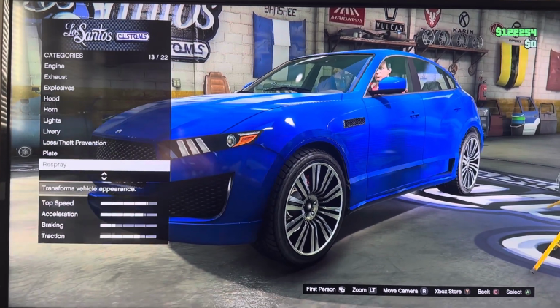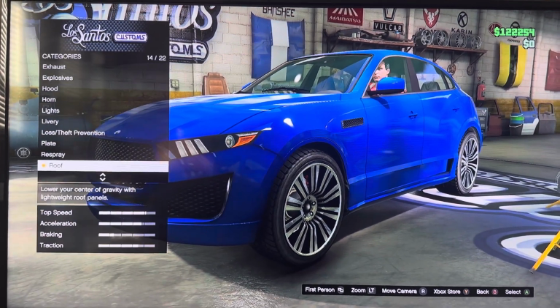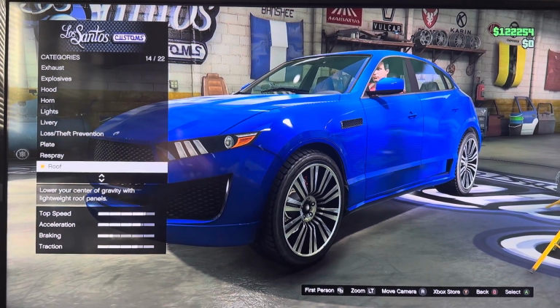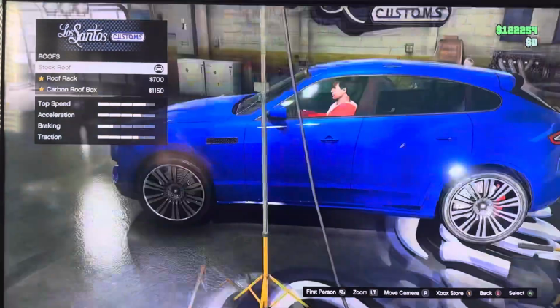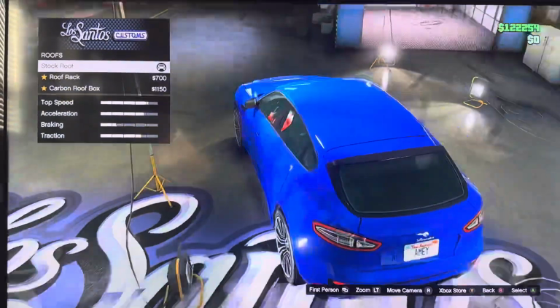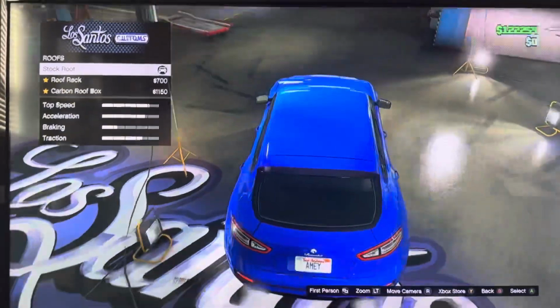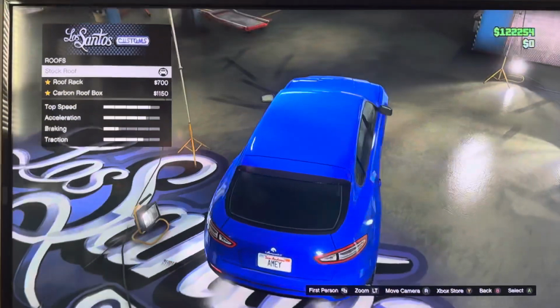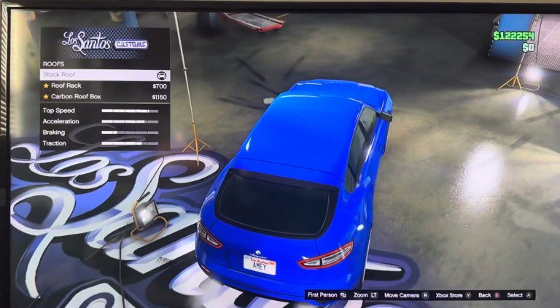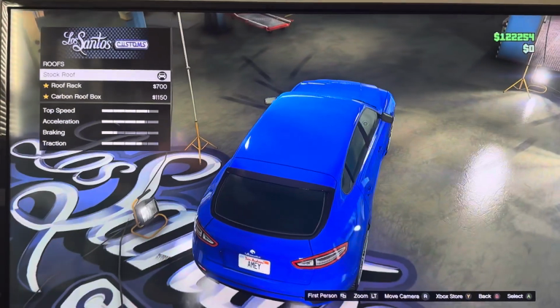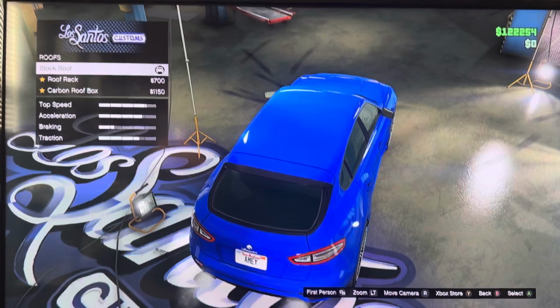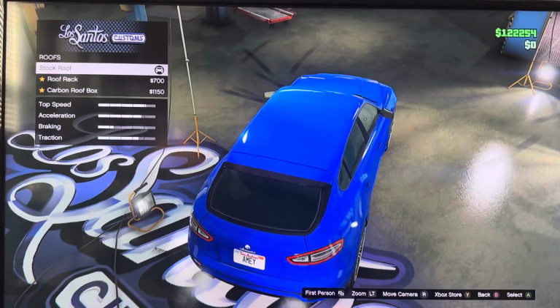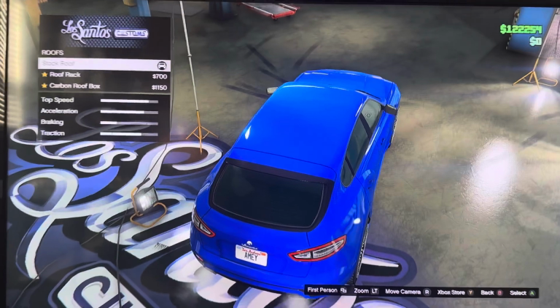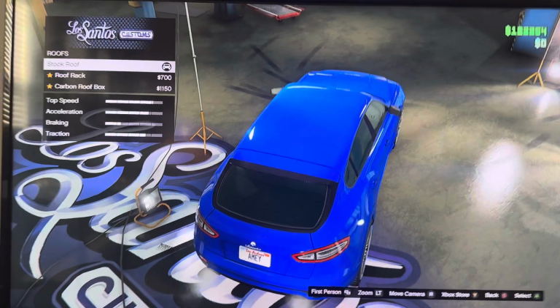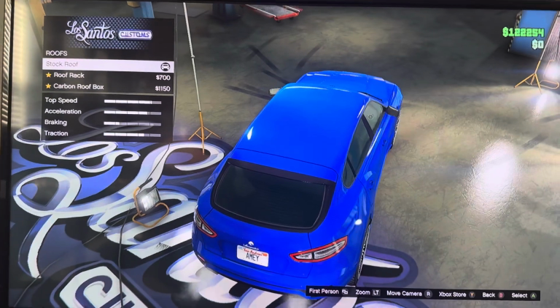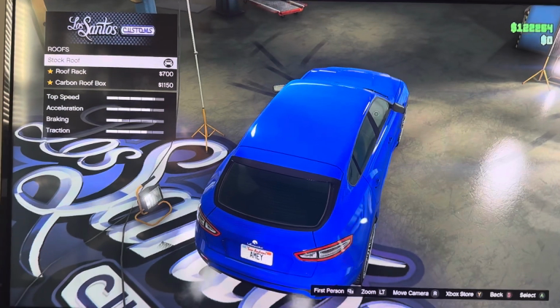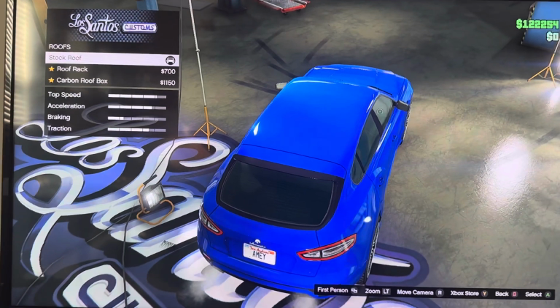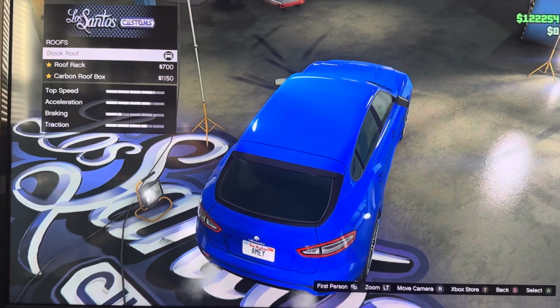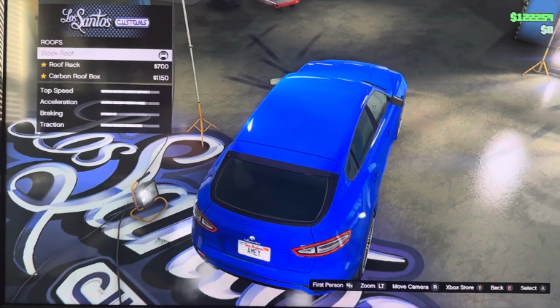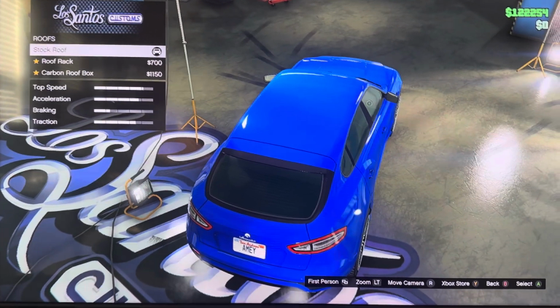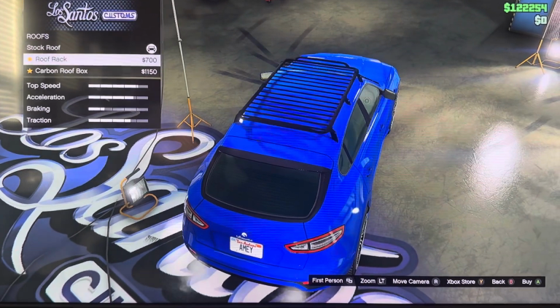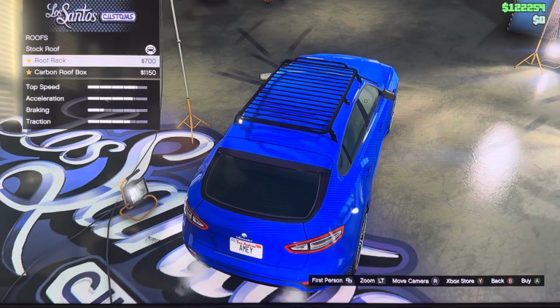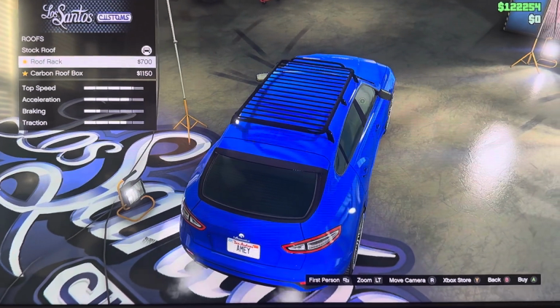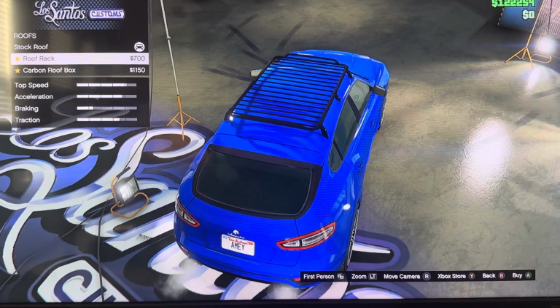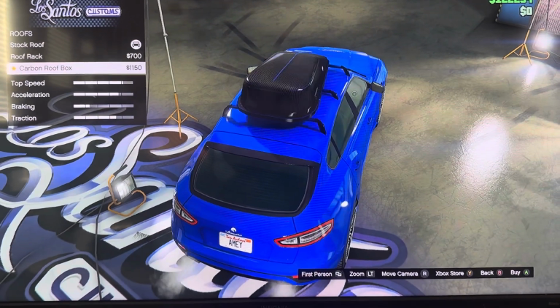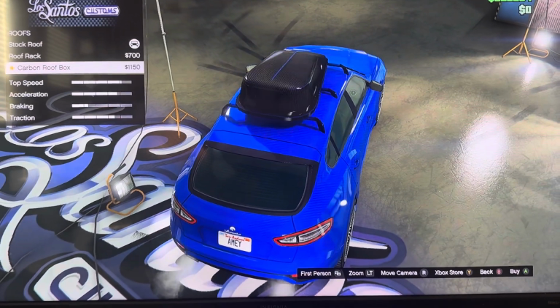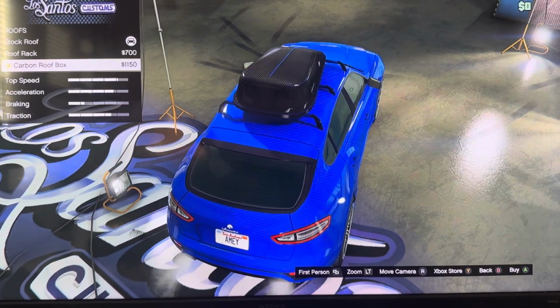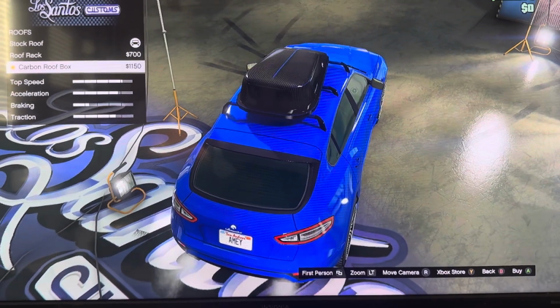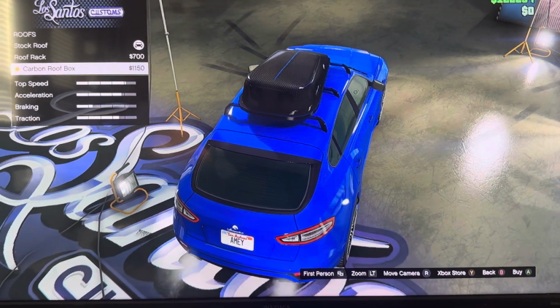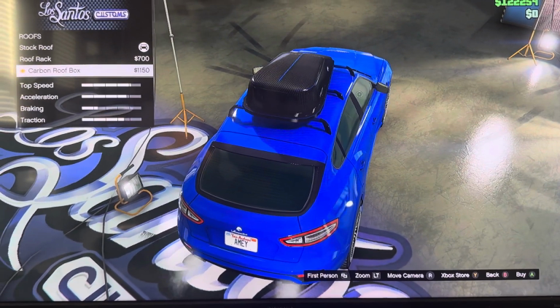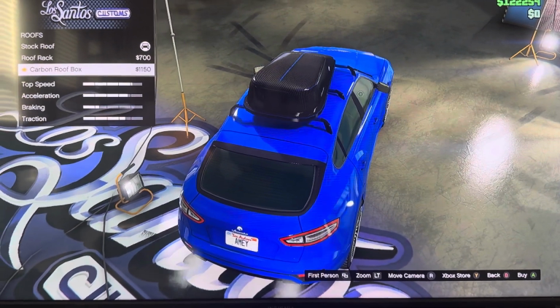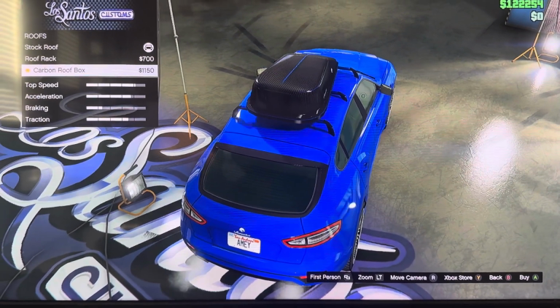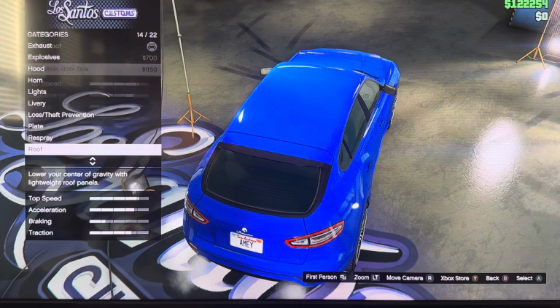We got roof: stock roof, roof rack, carbon roof rack, roof box.